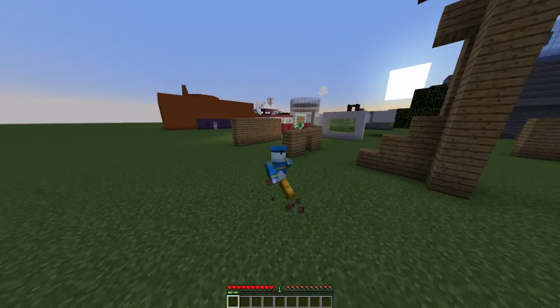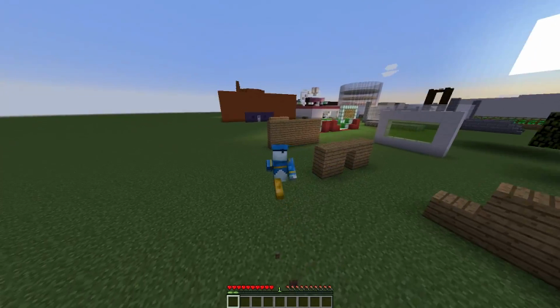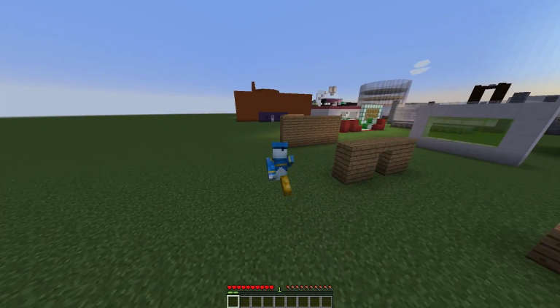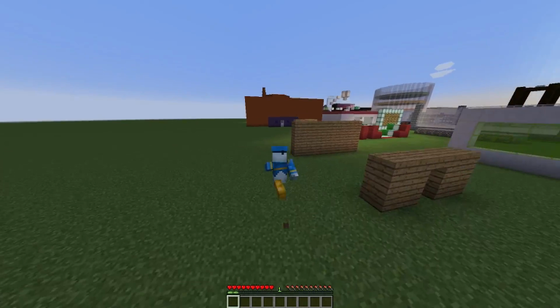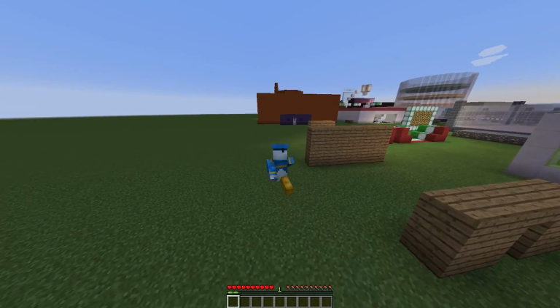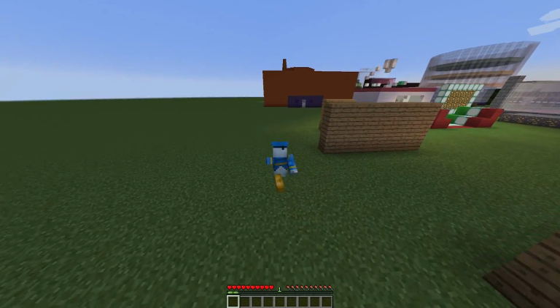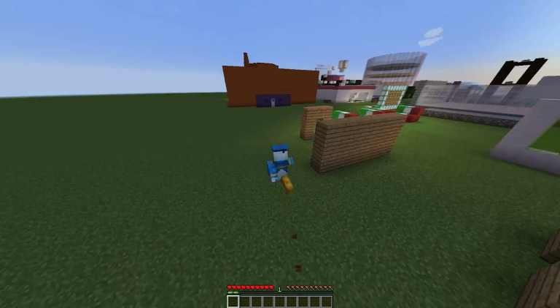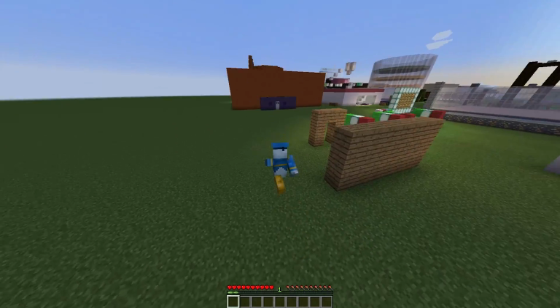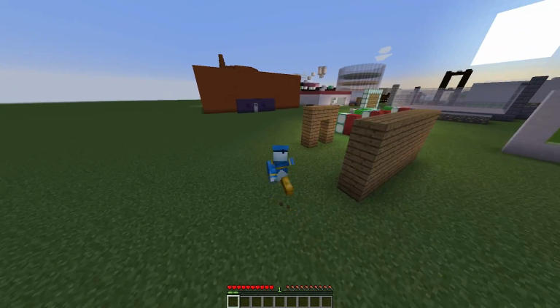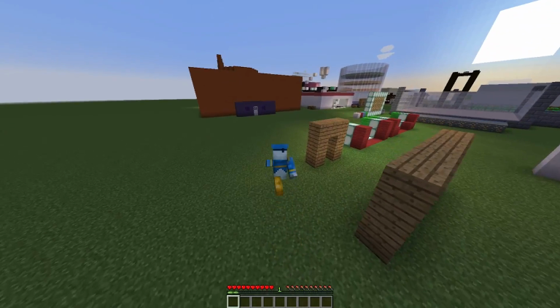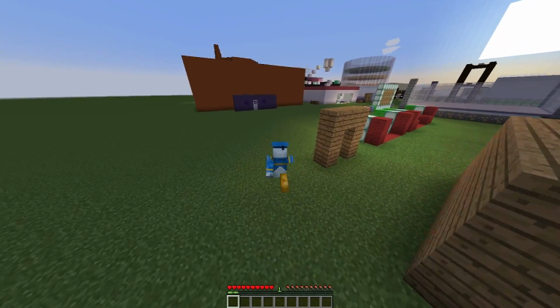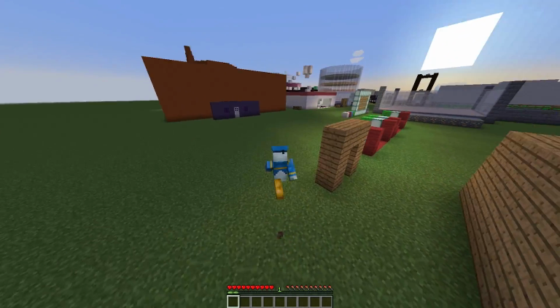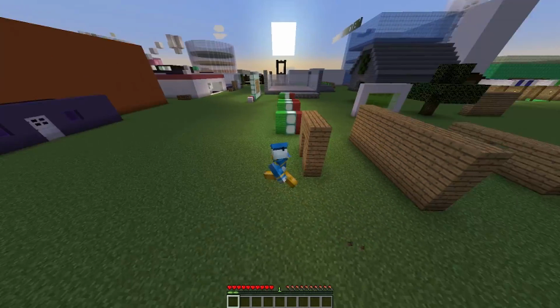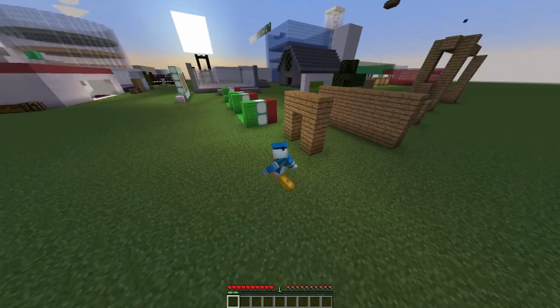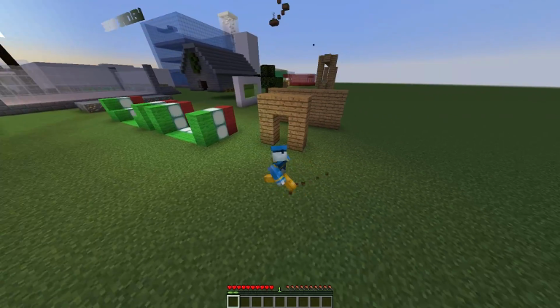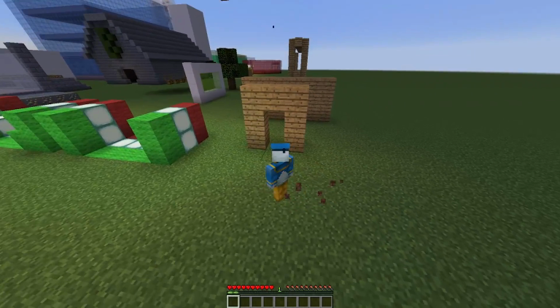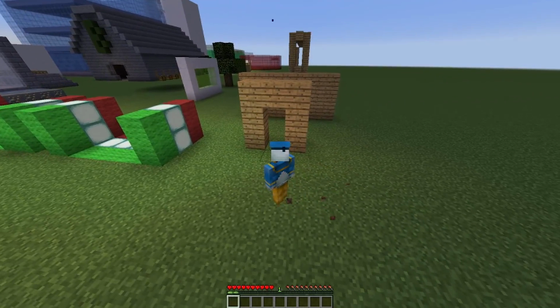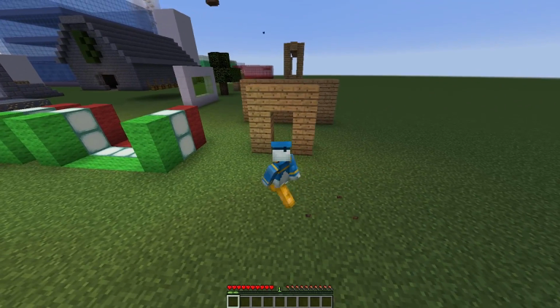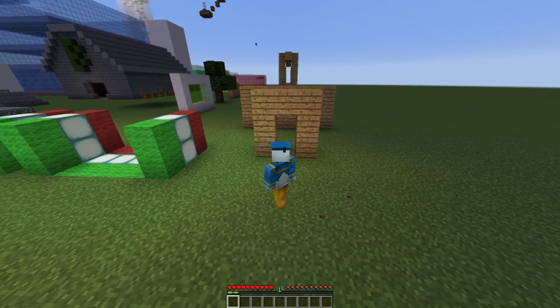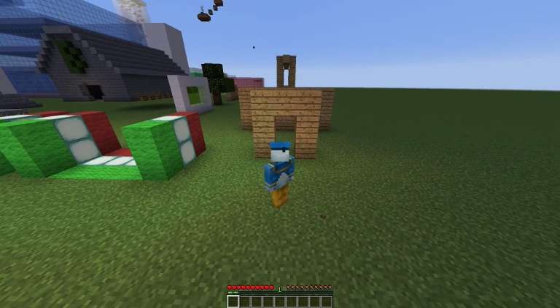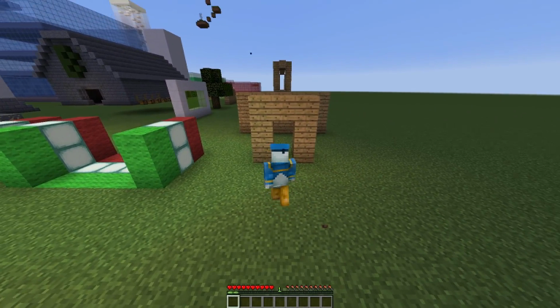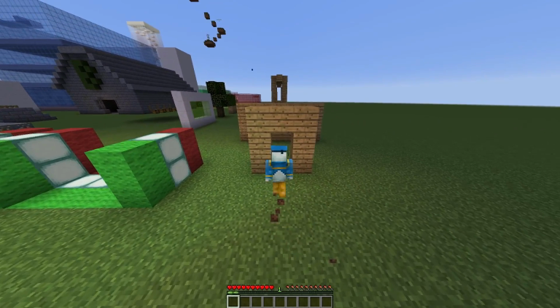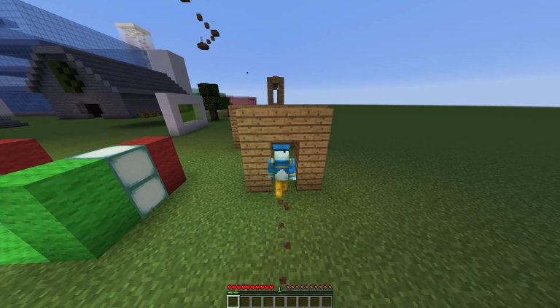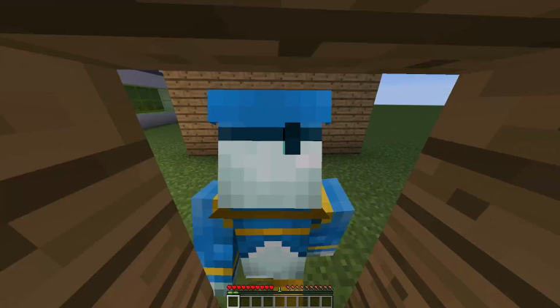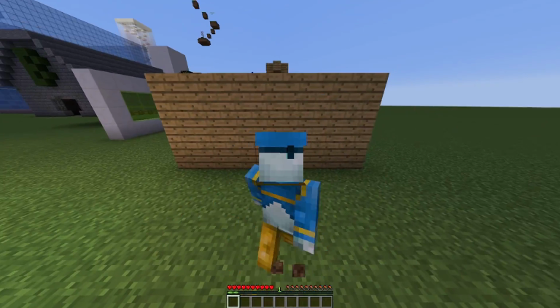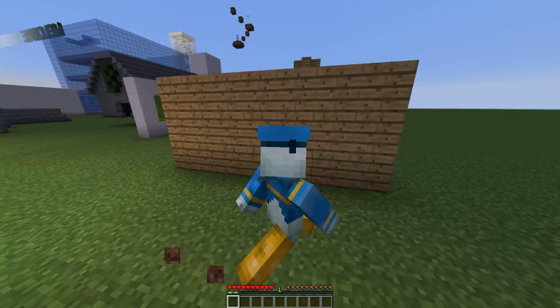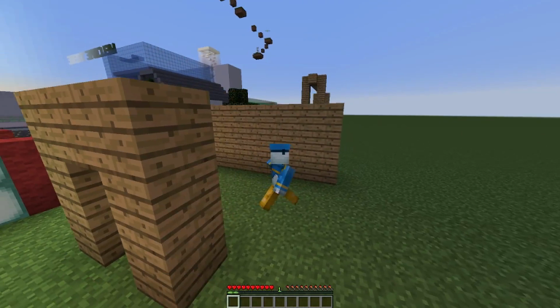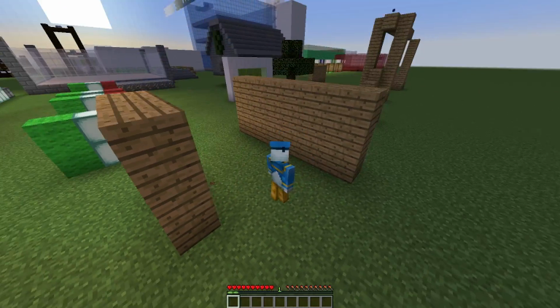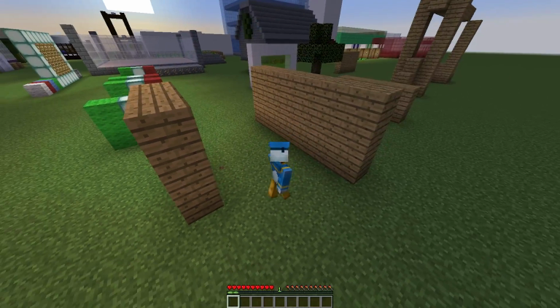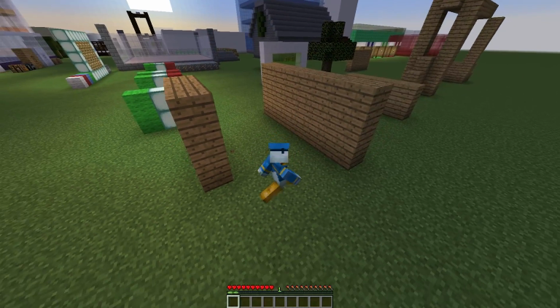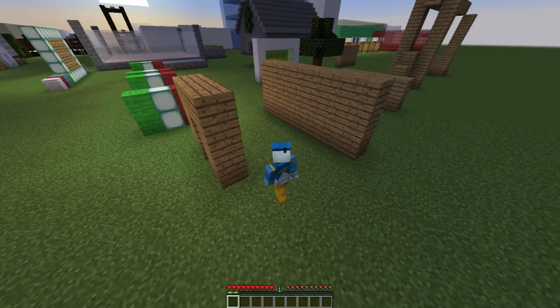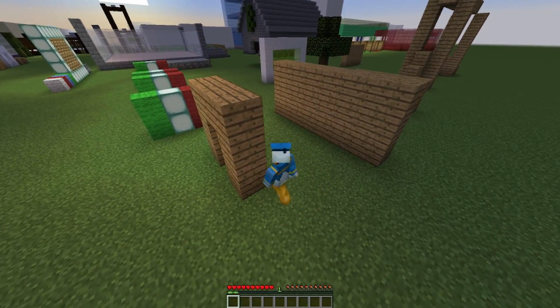This plugin adds four new features: you can crawl, you can wall kick, you can roof hang, and you can slide.